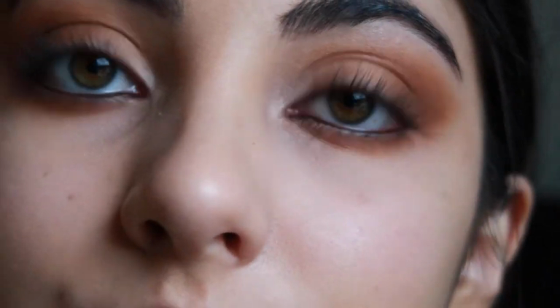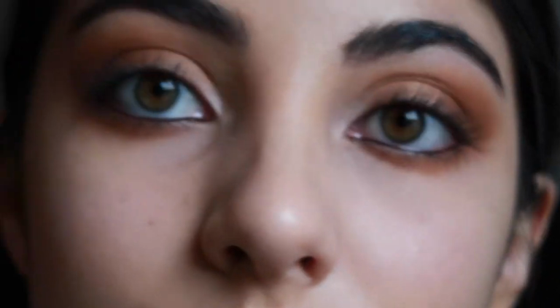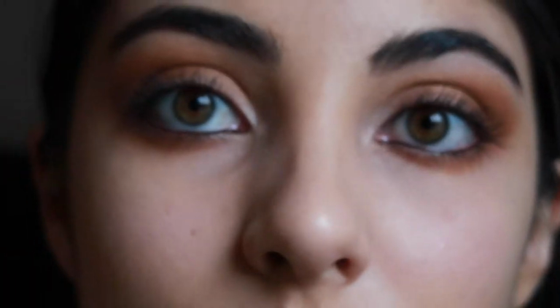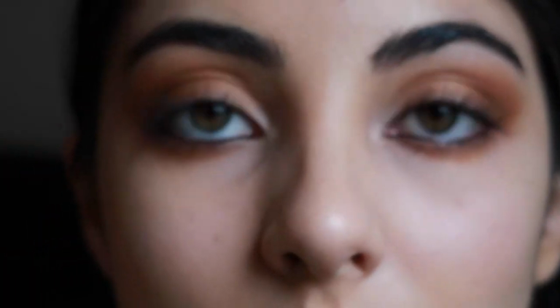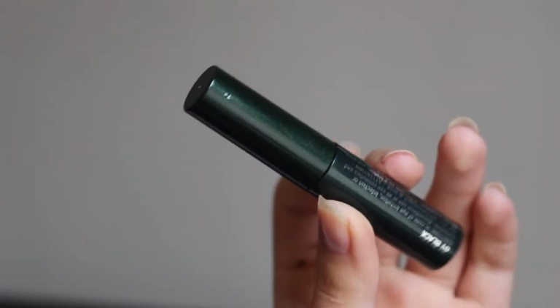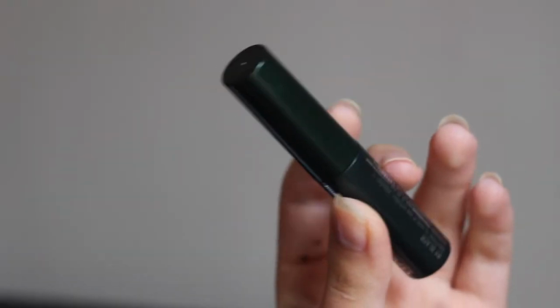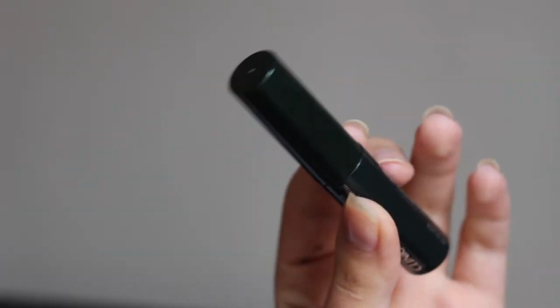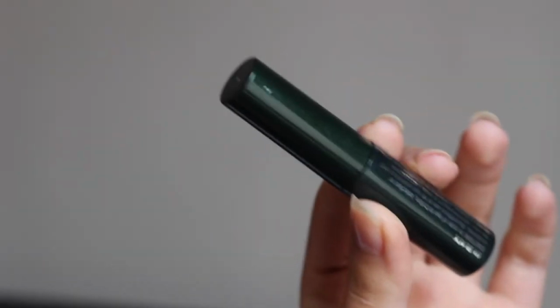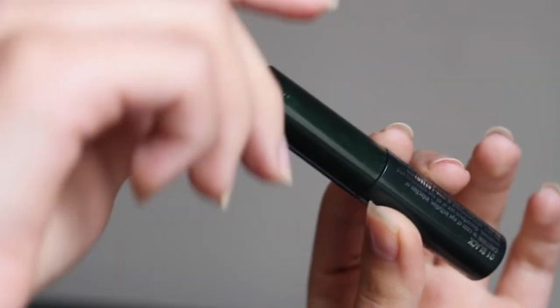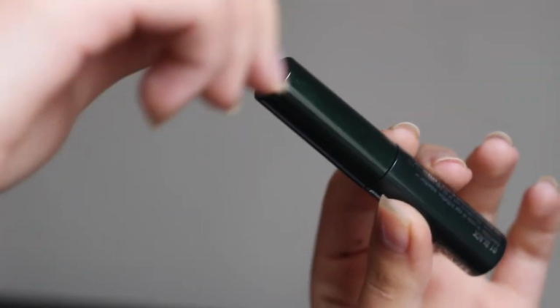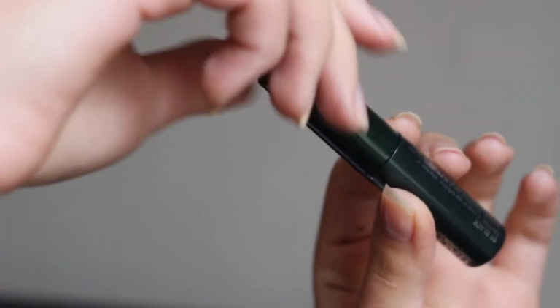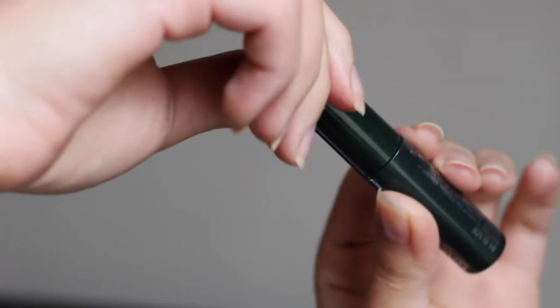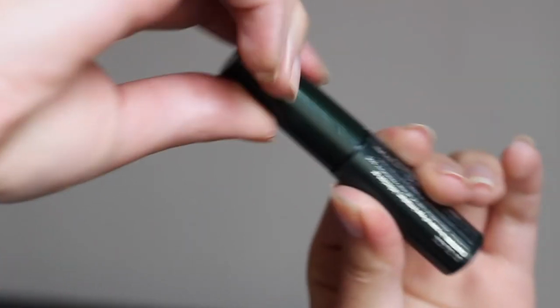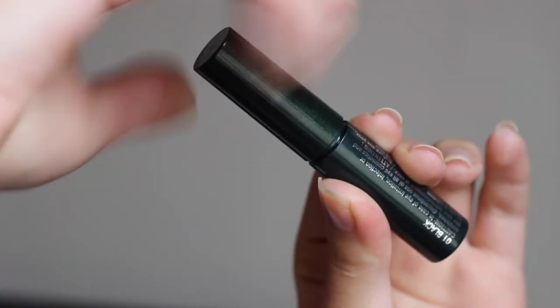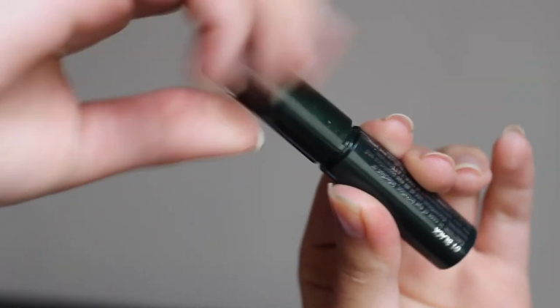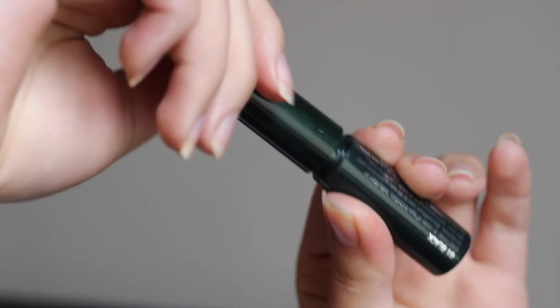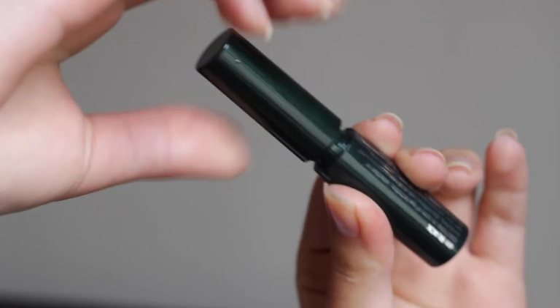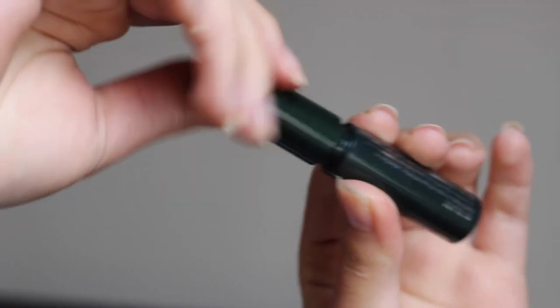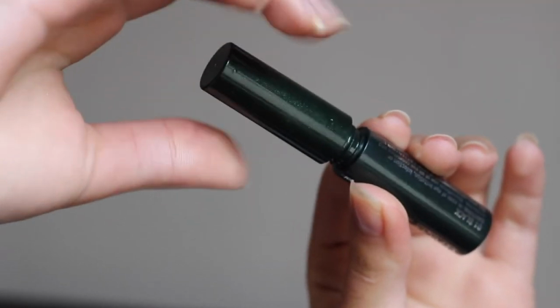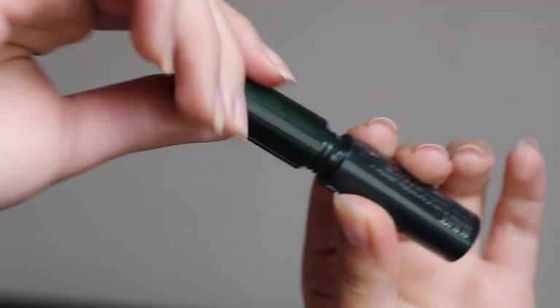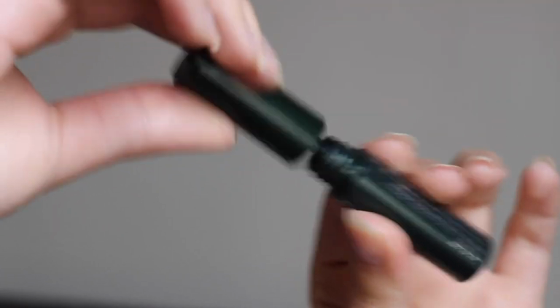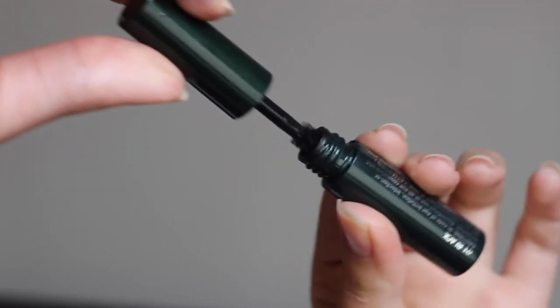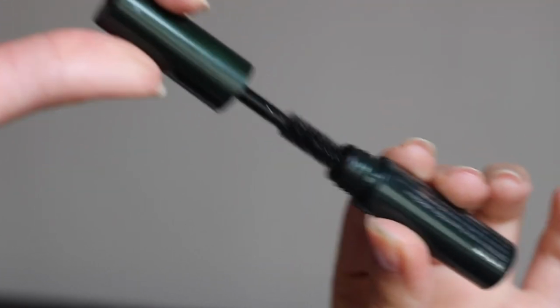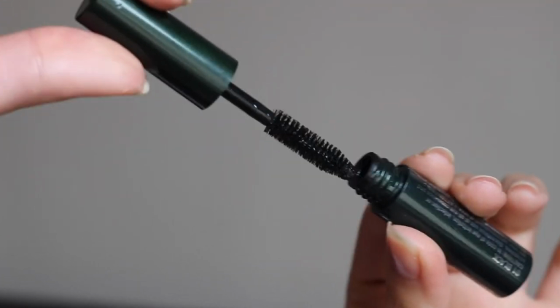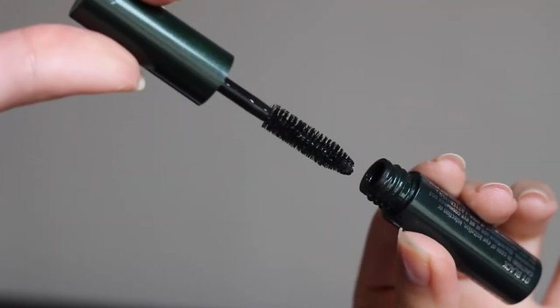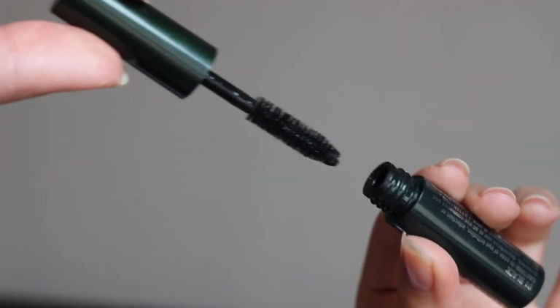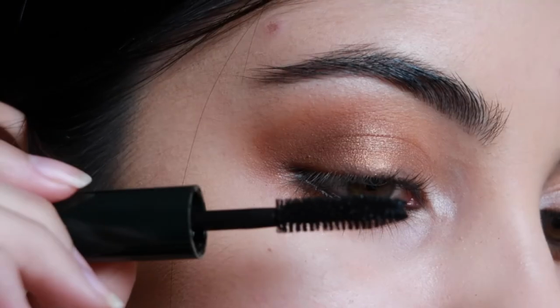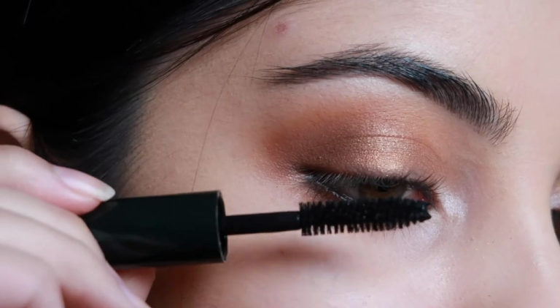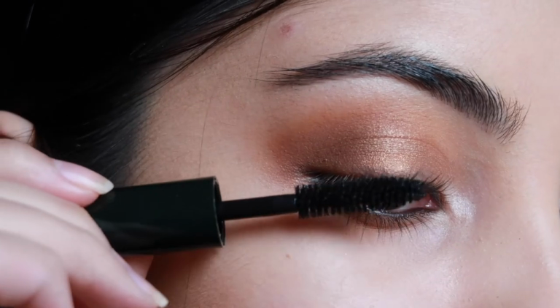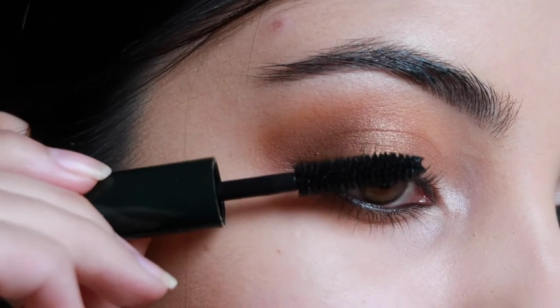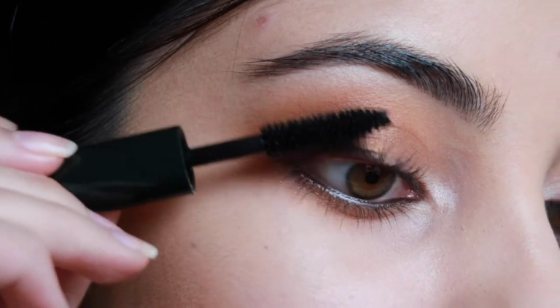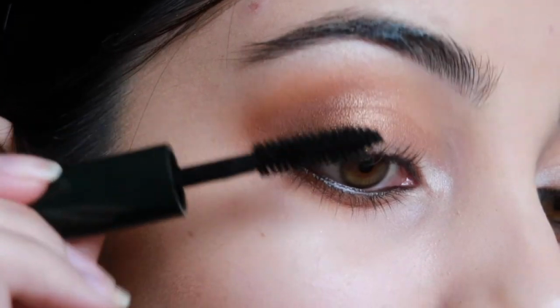I'm going to be taking my Clinique Mascara and applying that to my lashes.